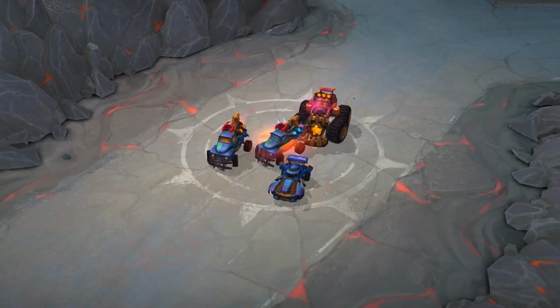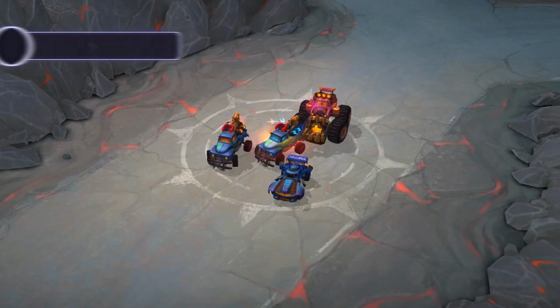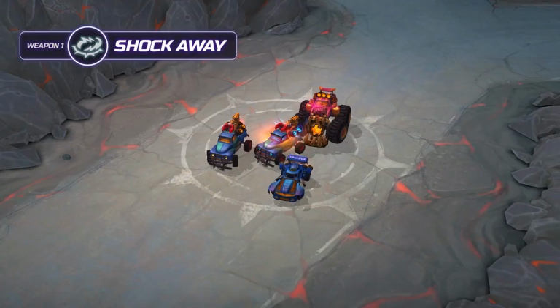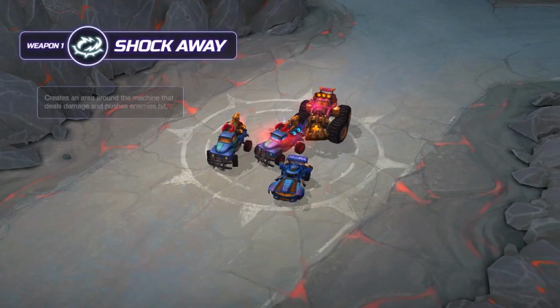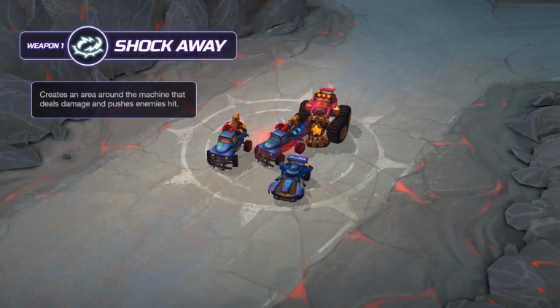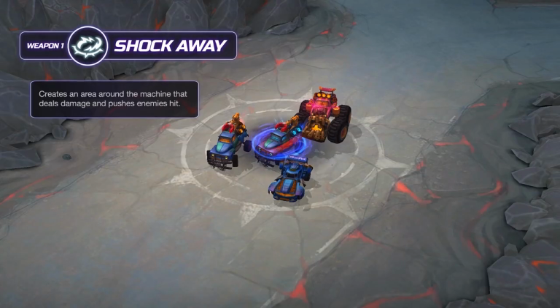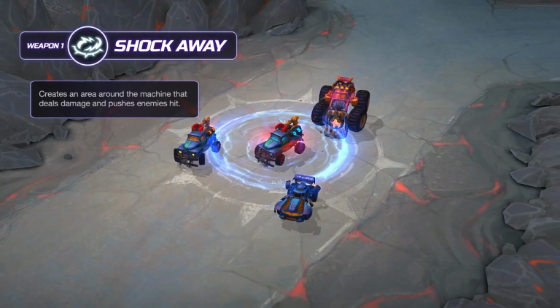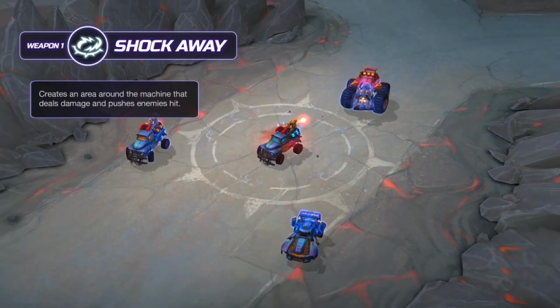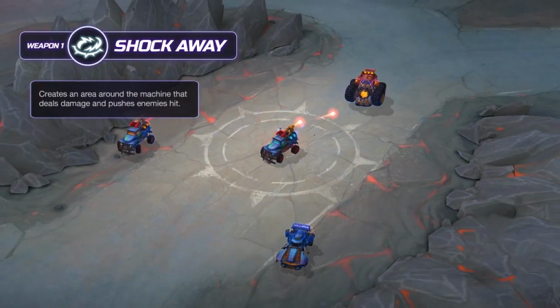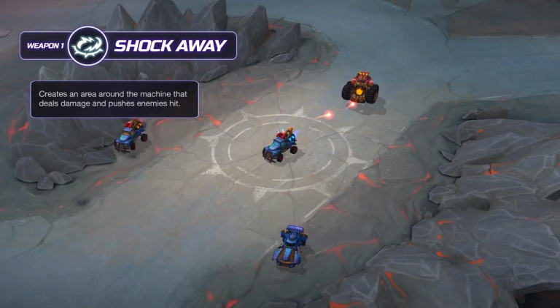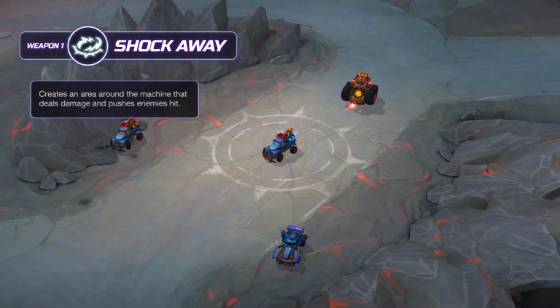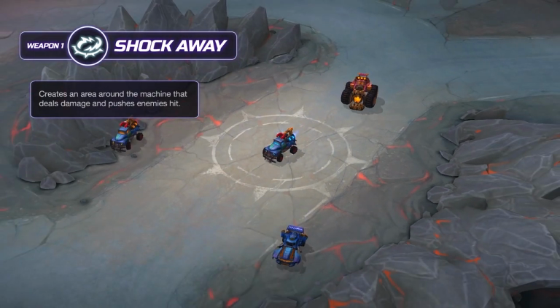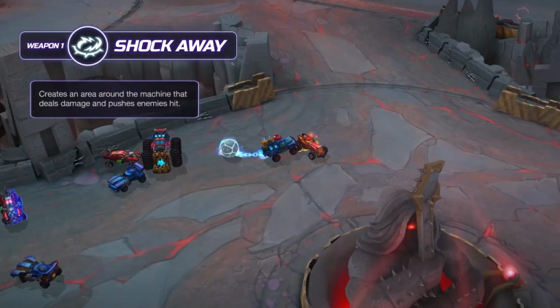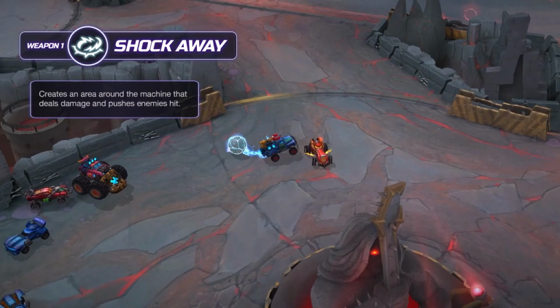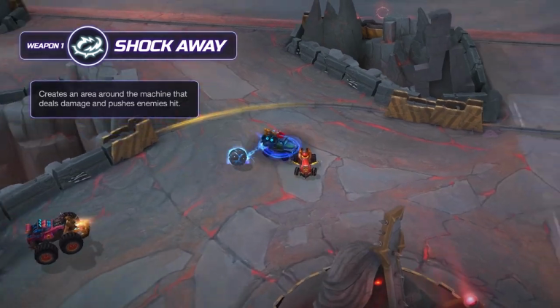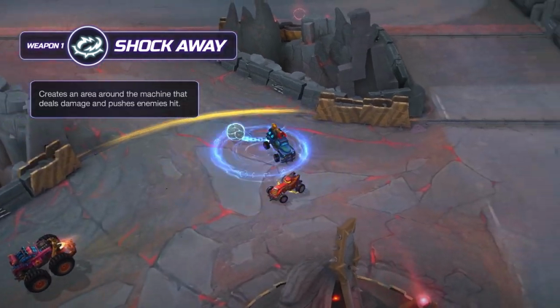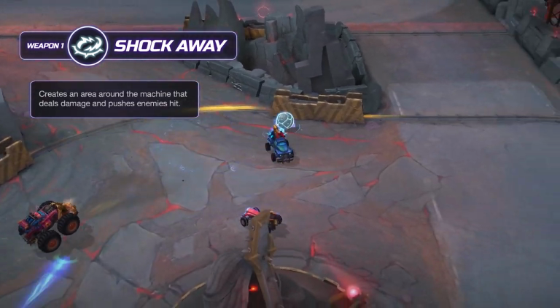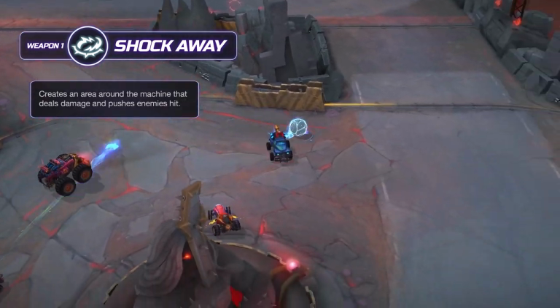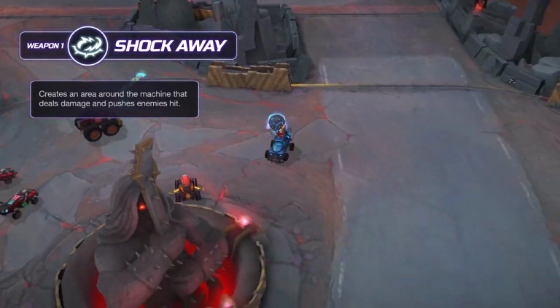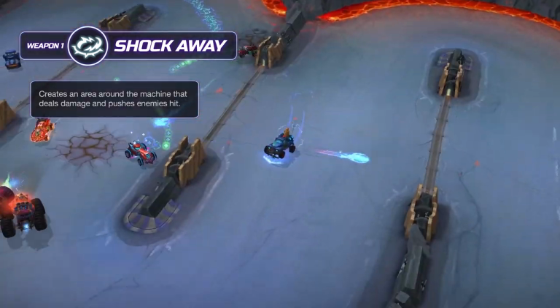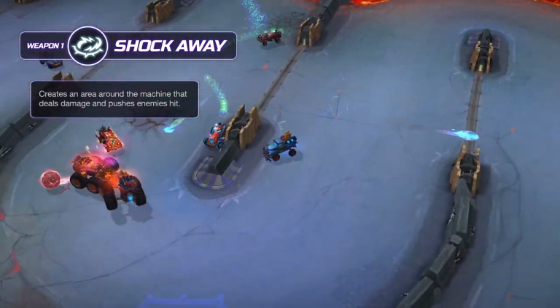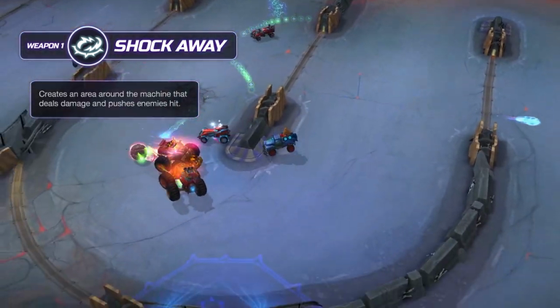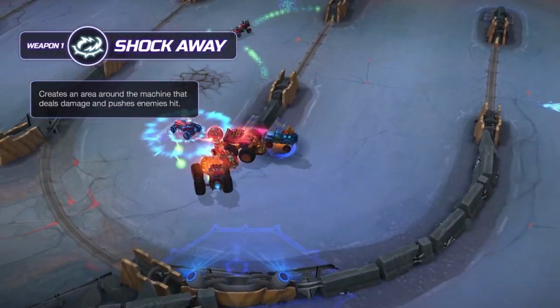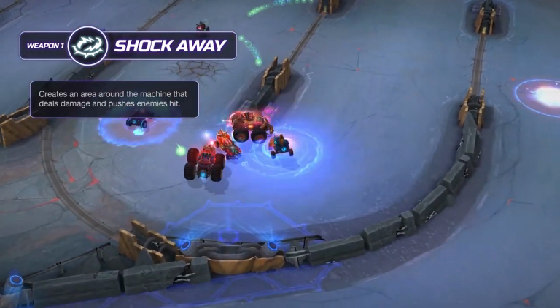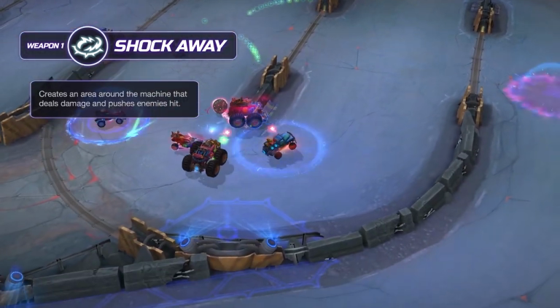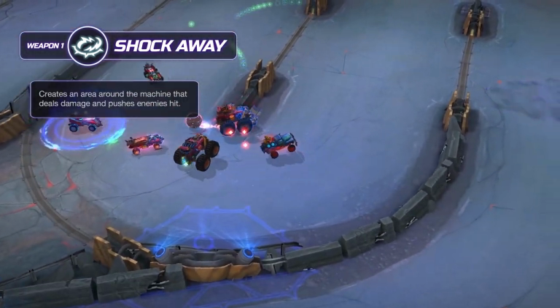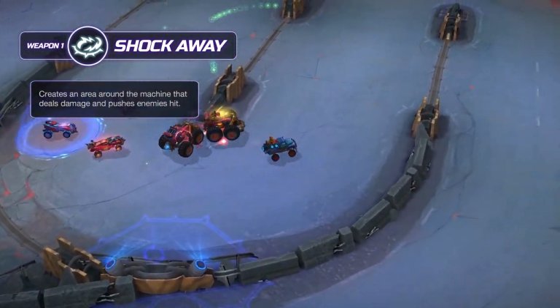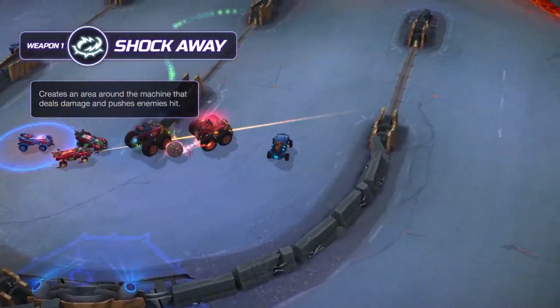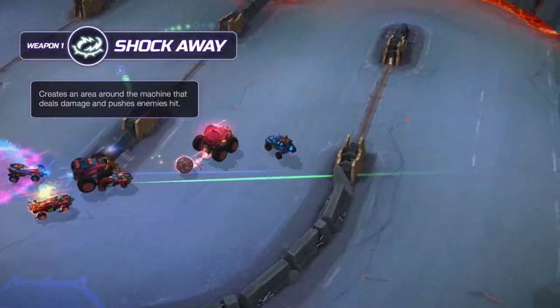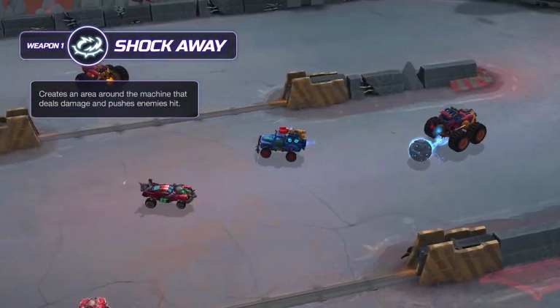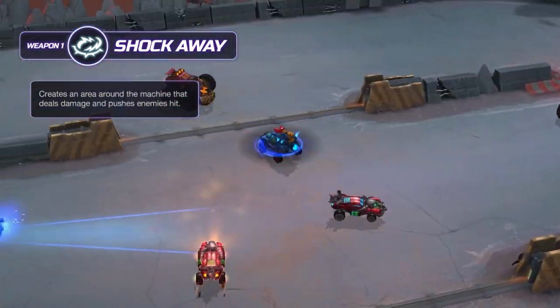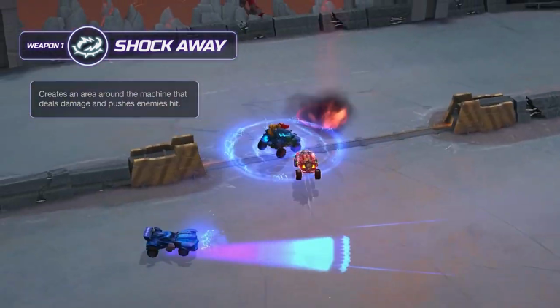Clunker's Weapon 1 is Shock-OA. It creates an area around the machine that deals damage and pushes enemies hit.